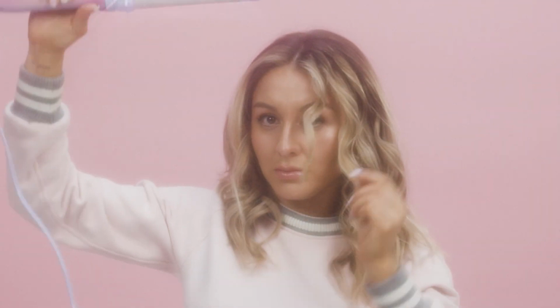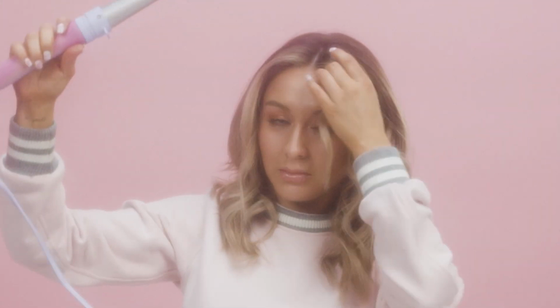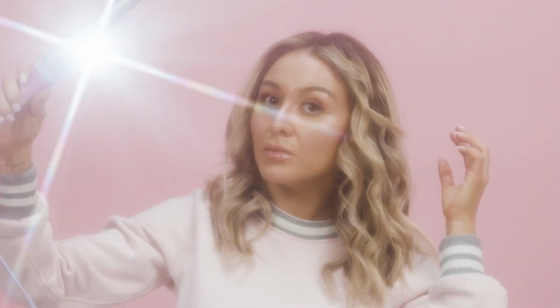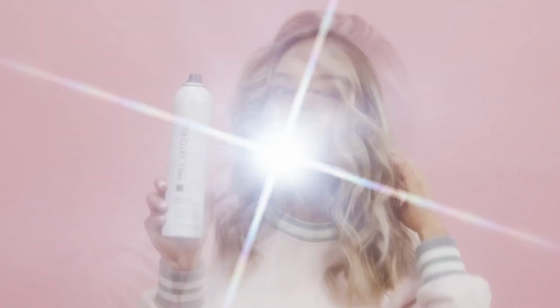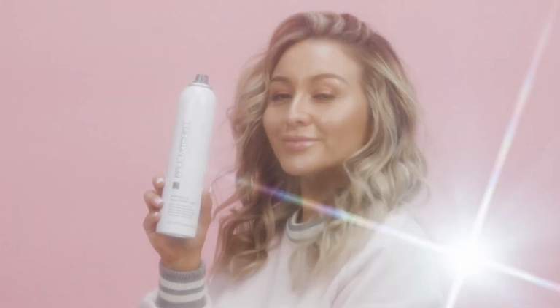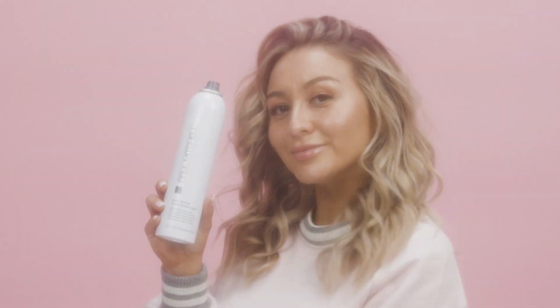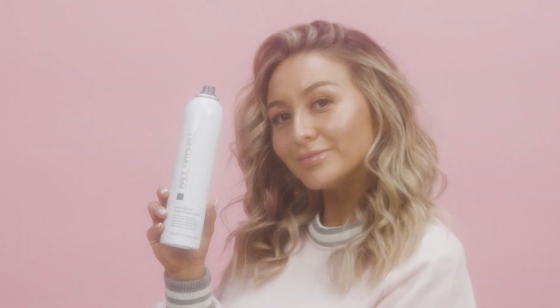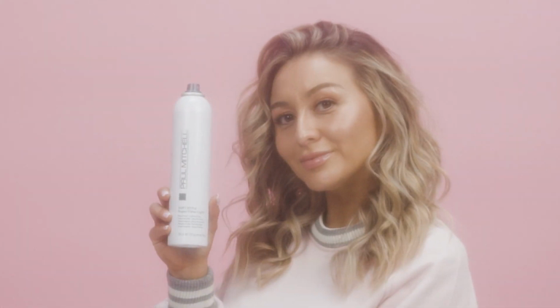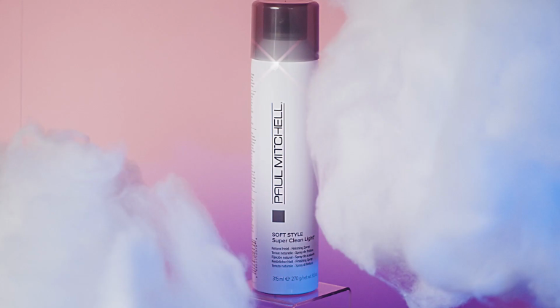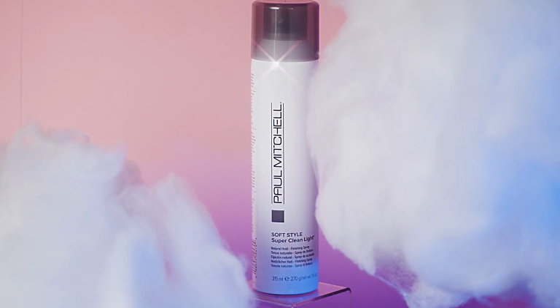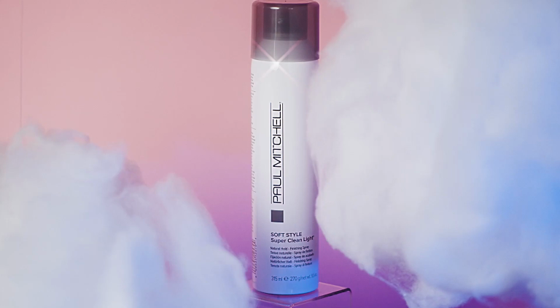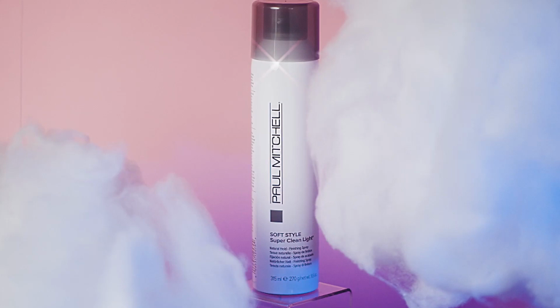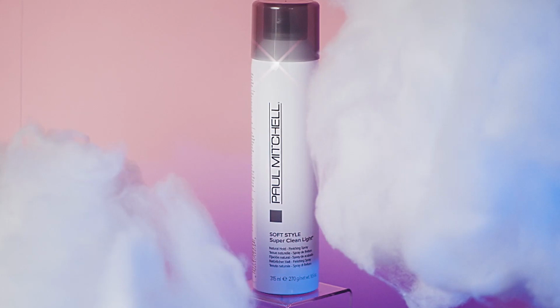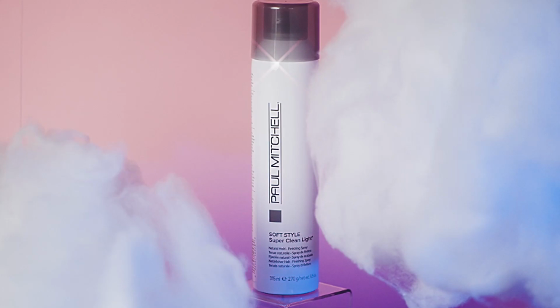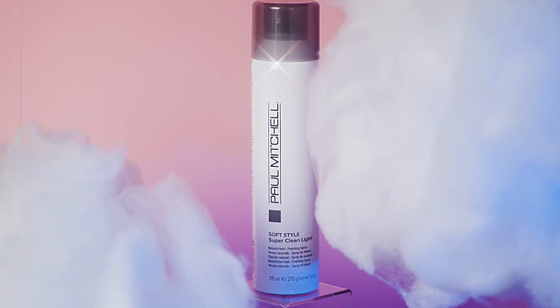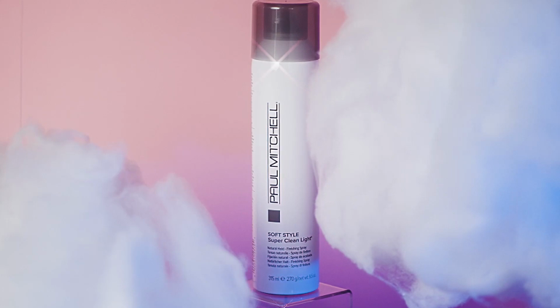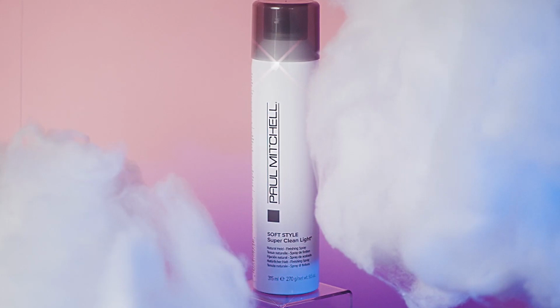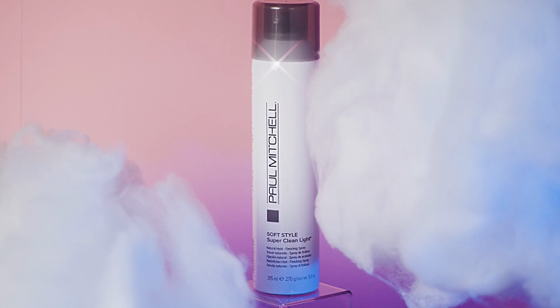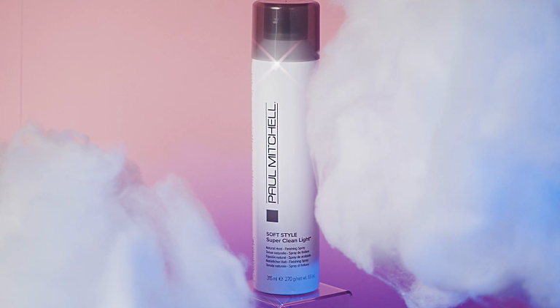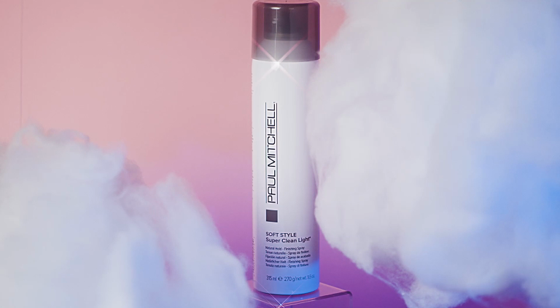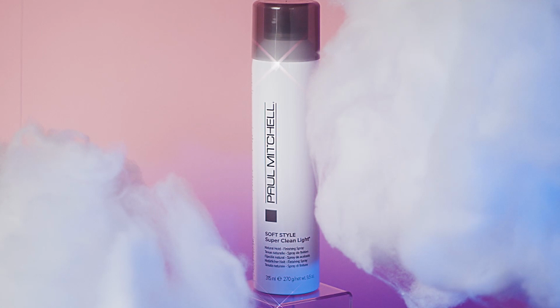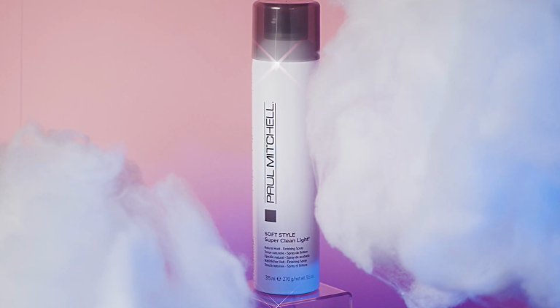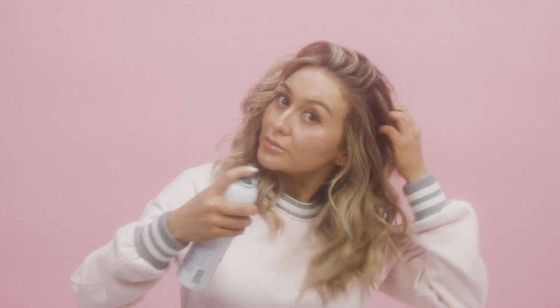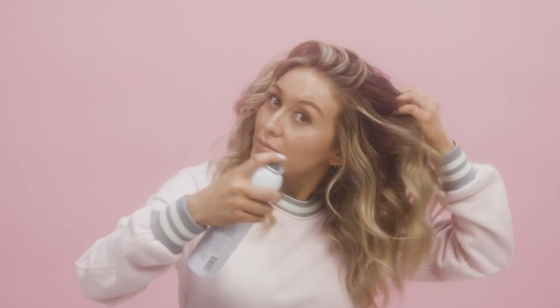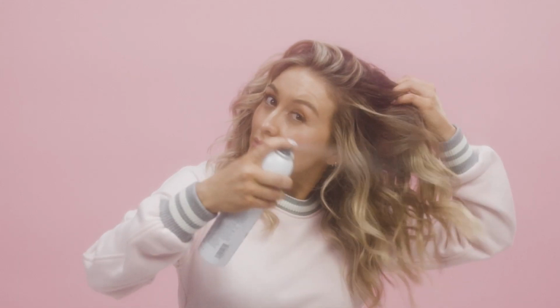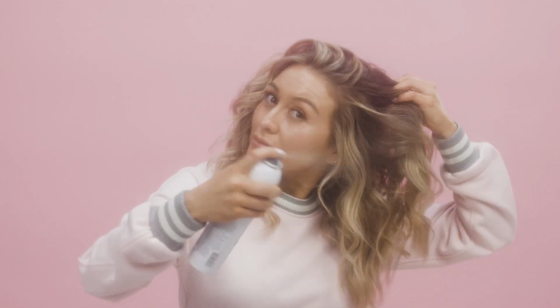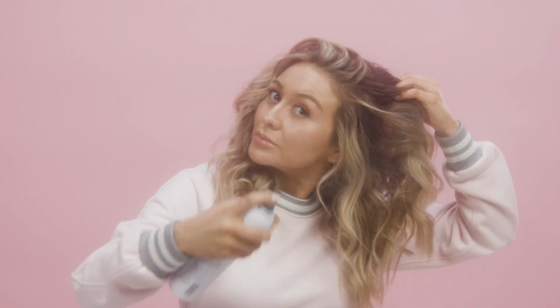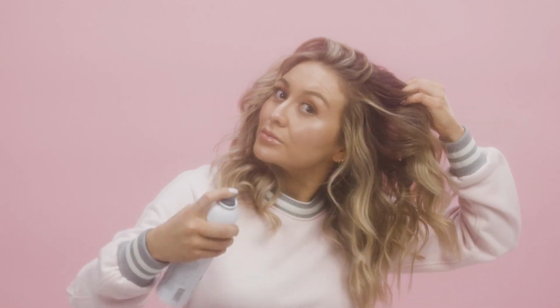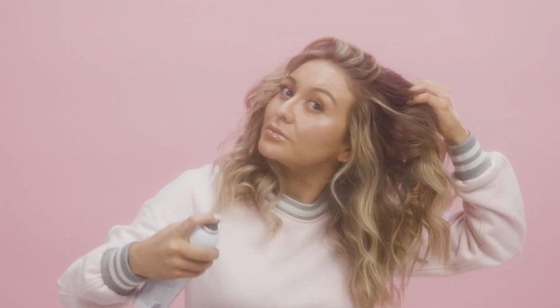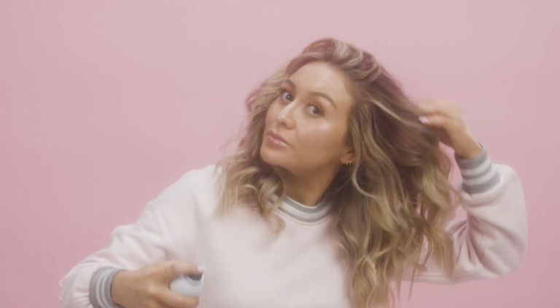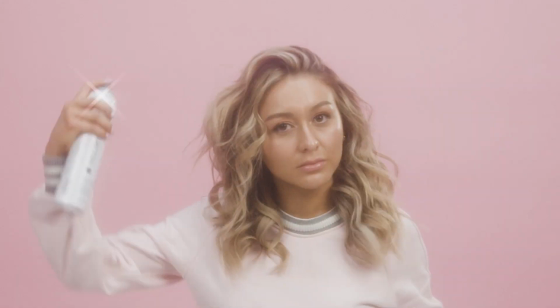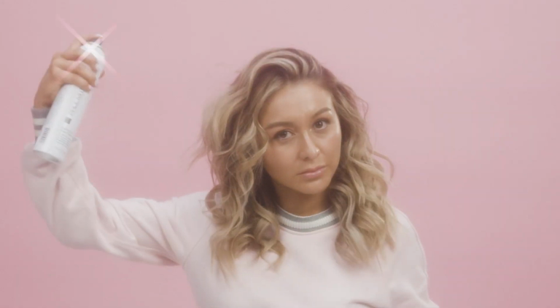To finish off the look, I'm going to be going in with the Super Clean Light to judge it up and just add a little bit of texture and hold.